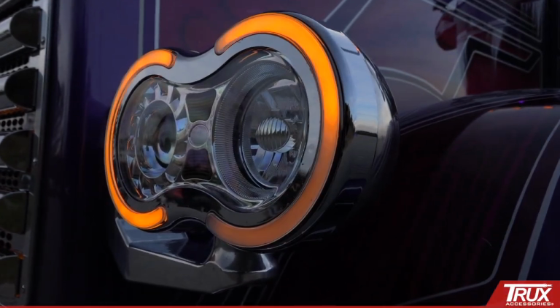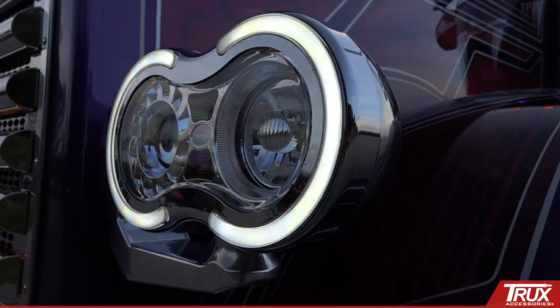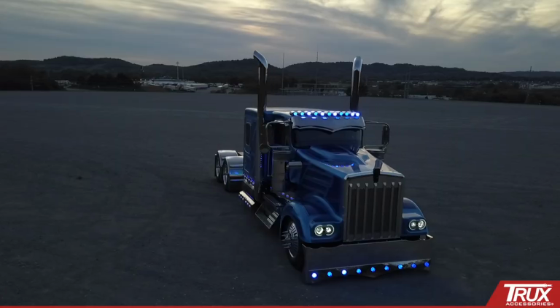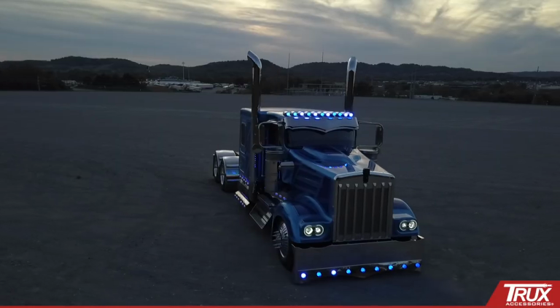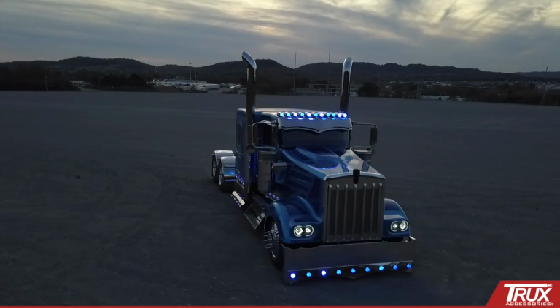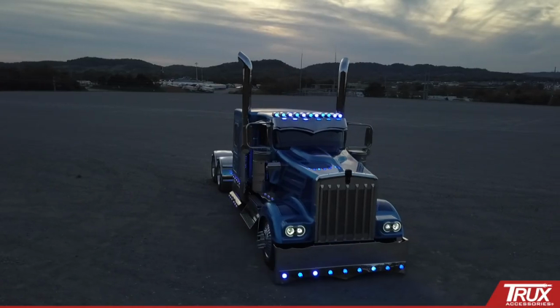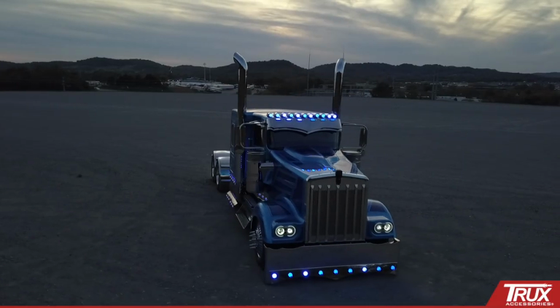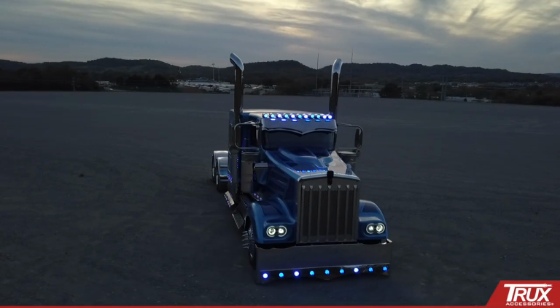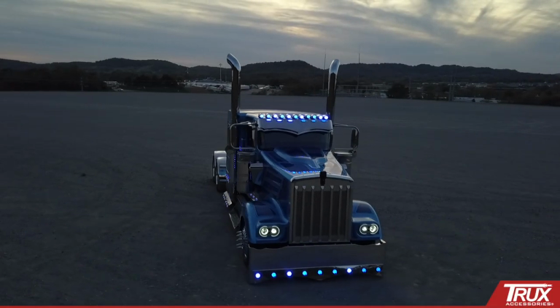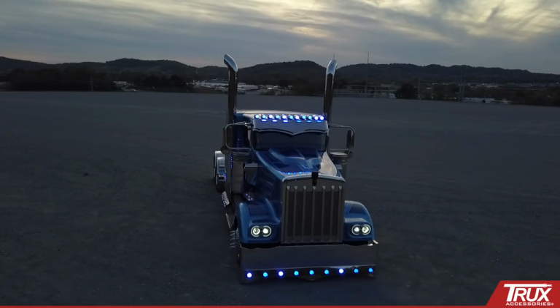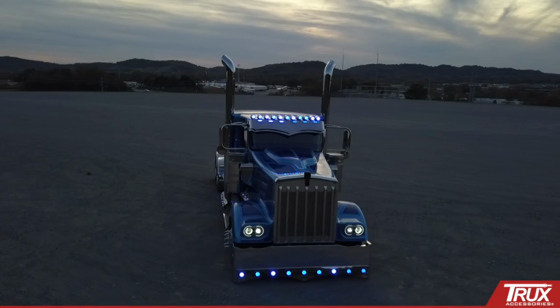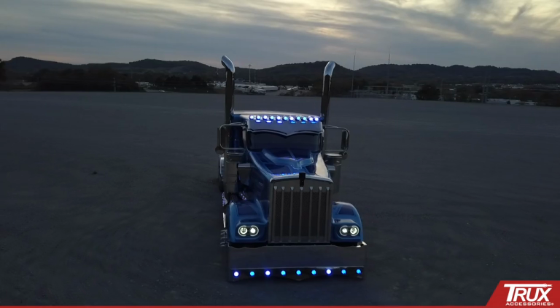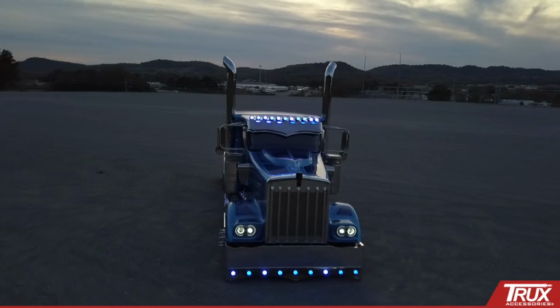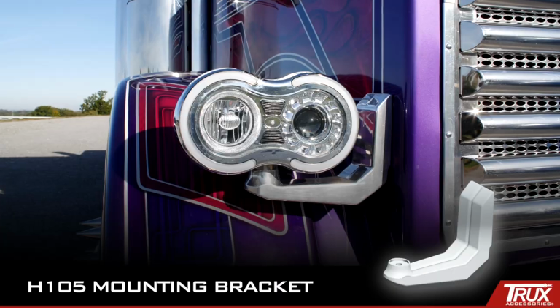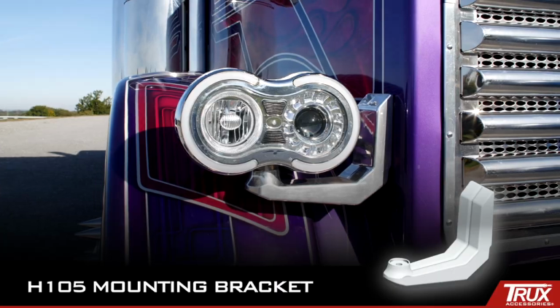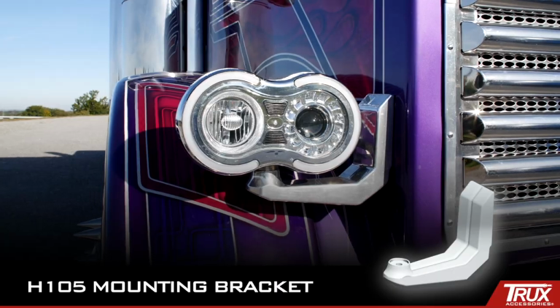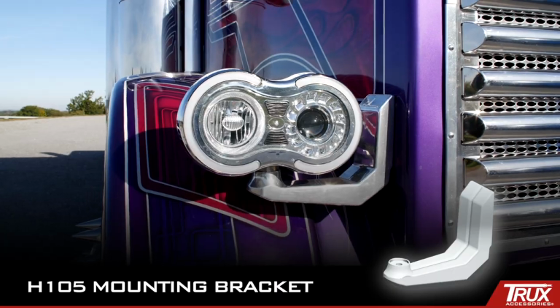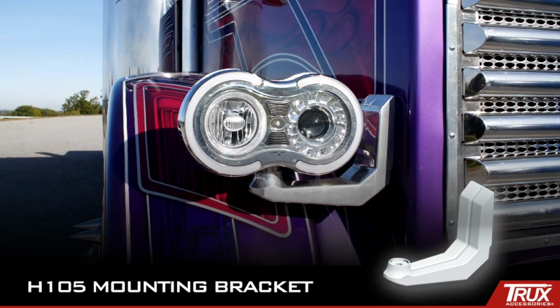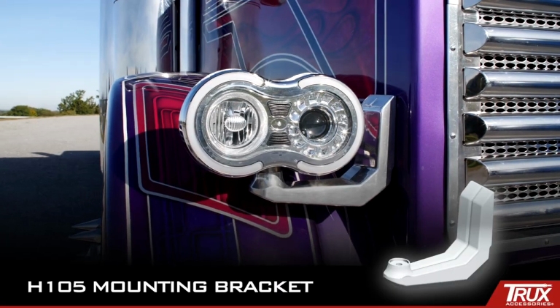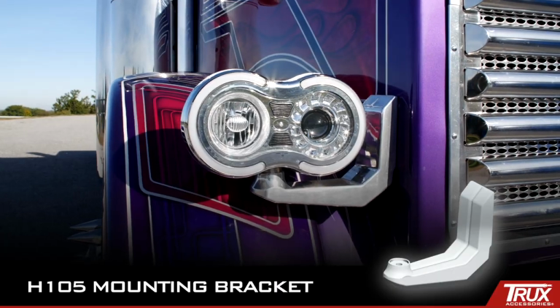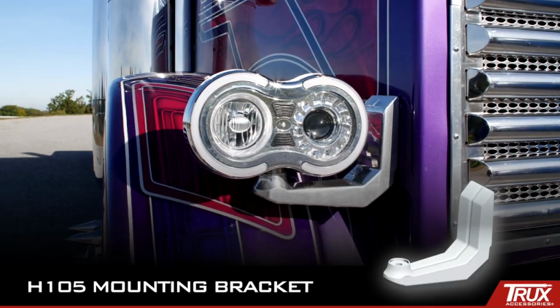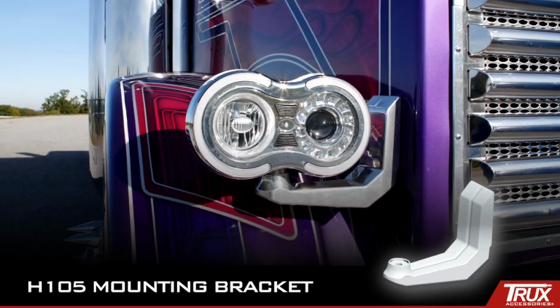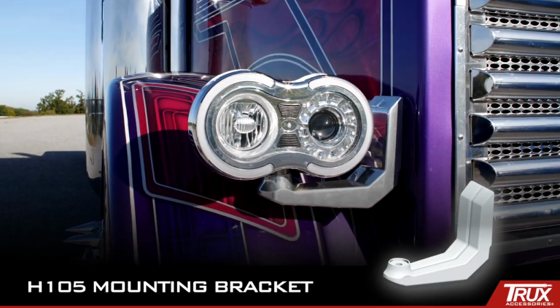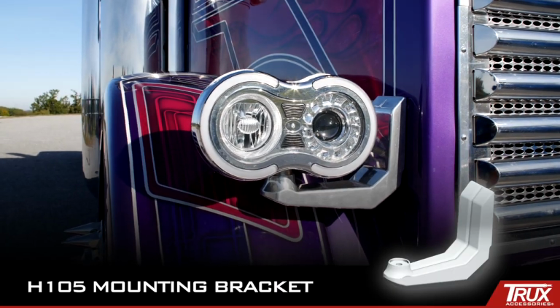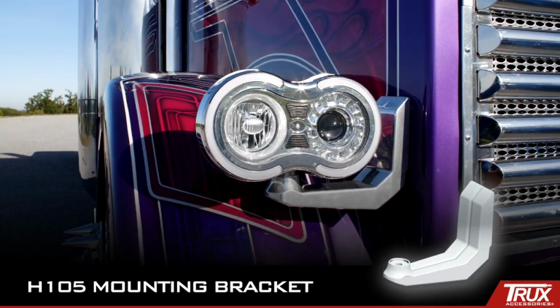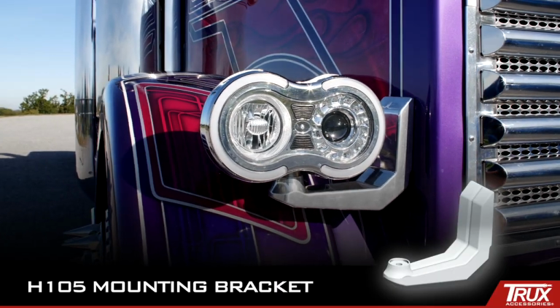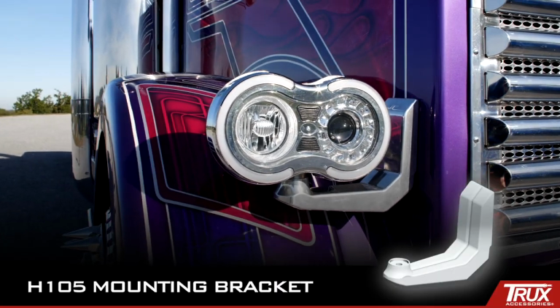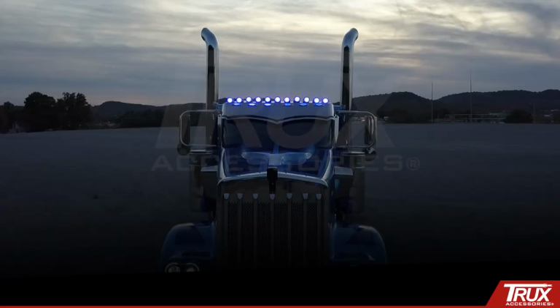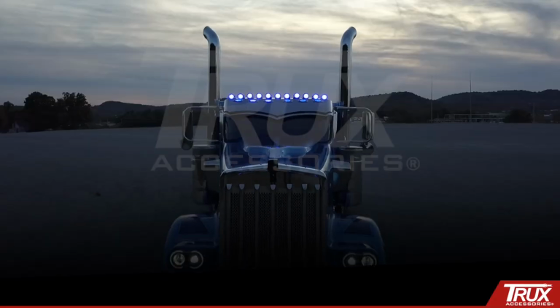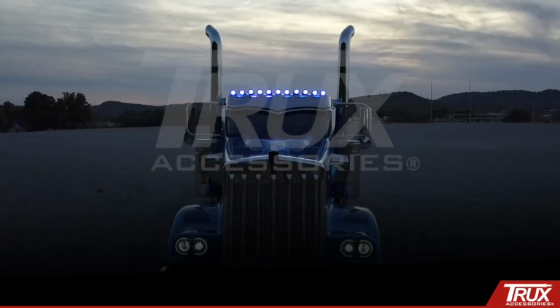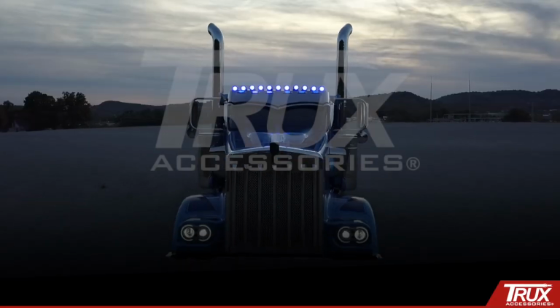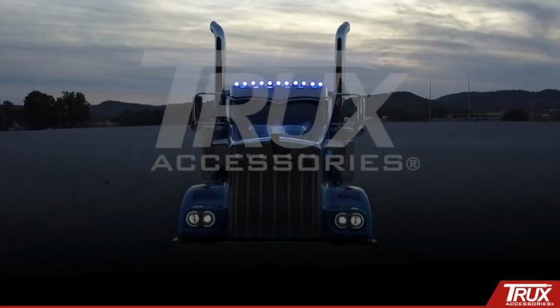These striking LED projector headlights are sold individually or as a kit including Trucks Stainless Steel Mounting Bracket — another original by Trucks.